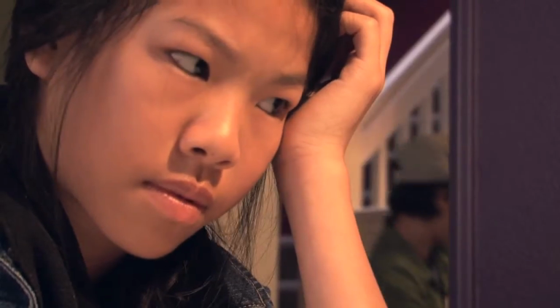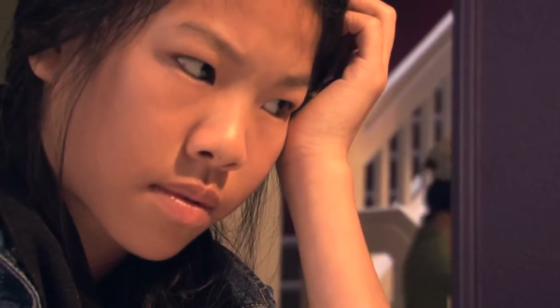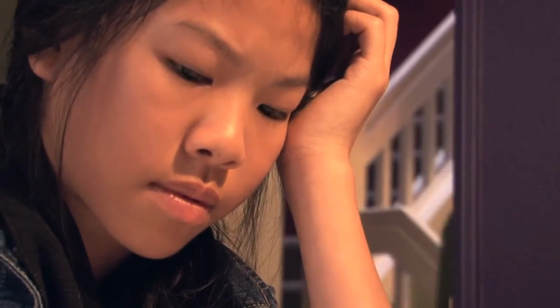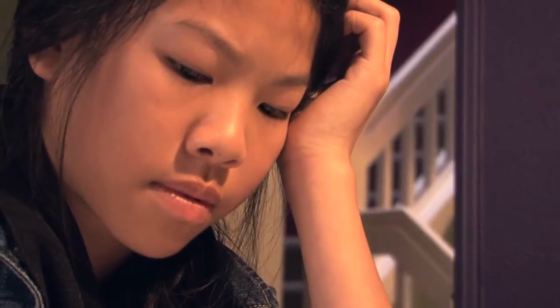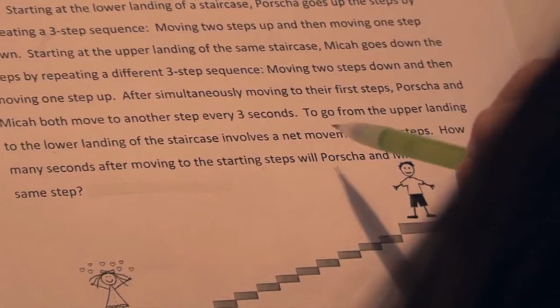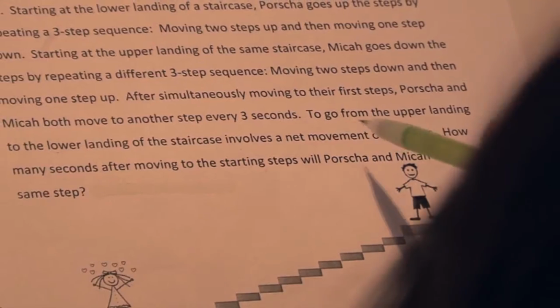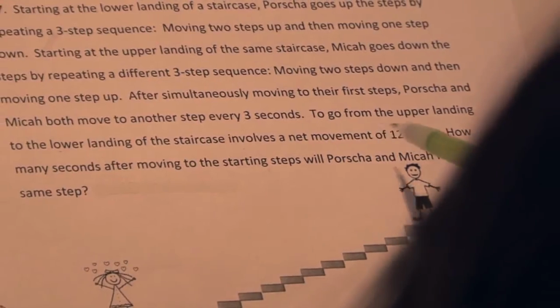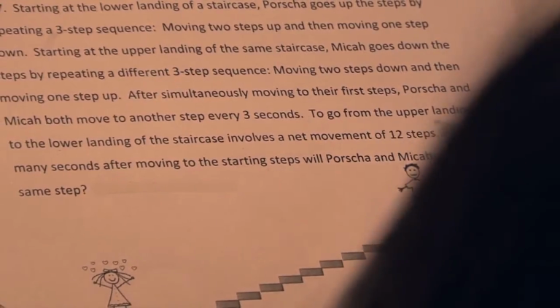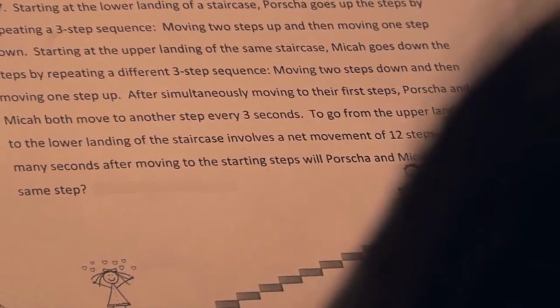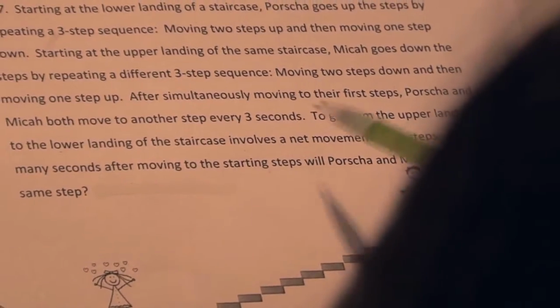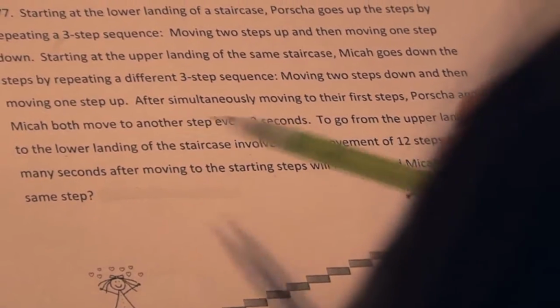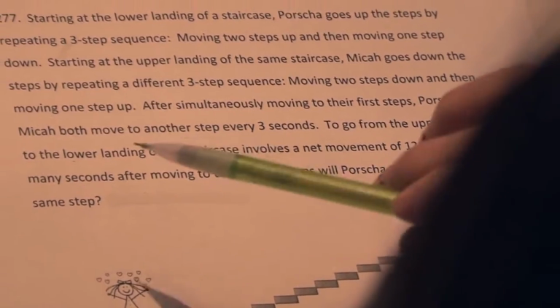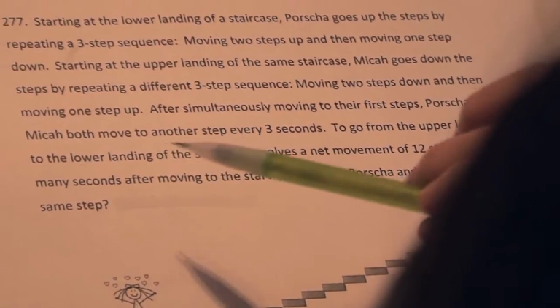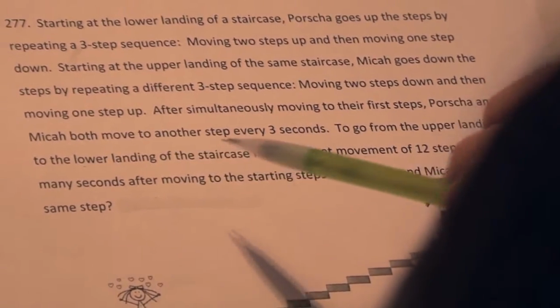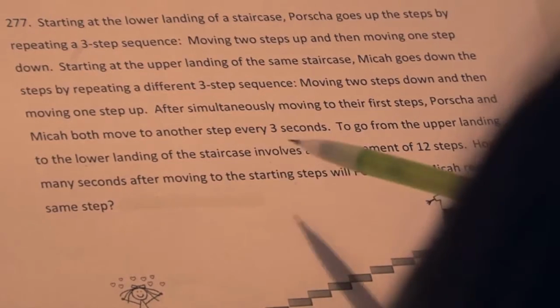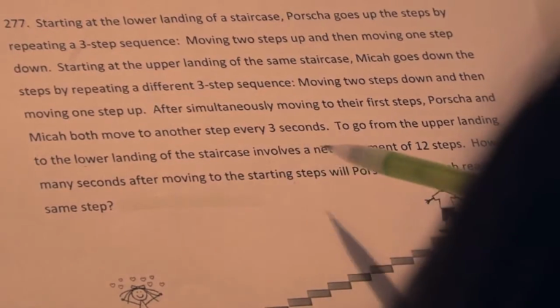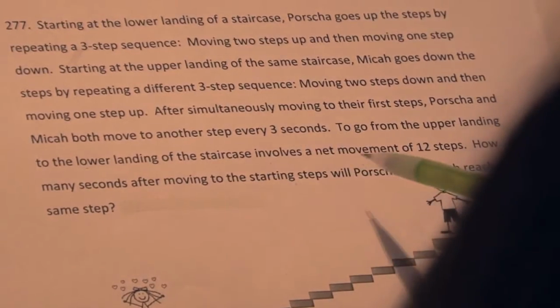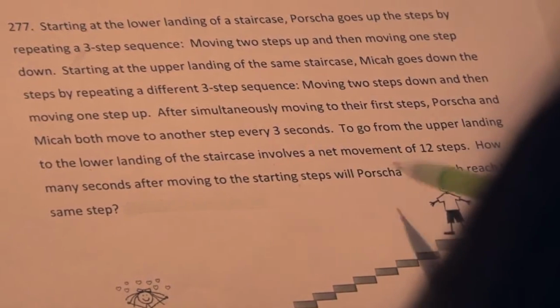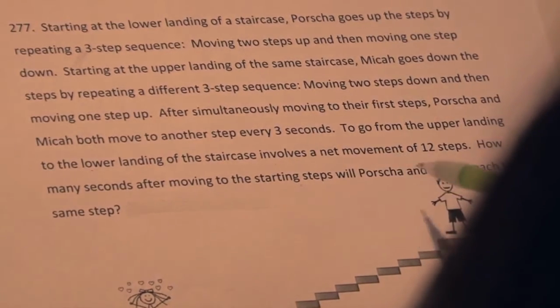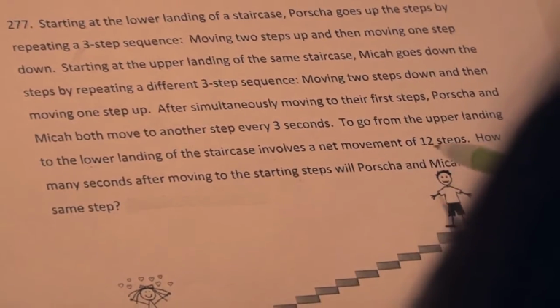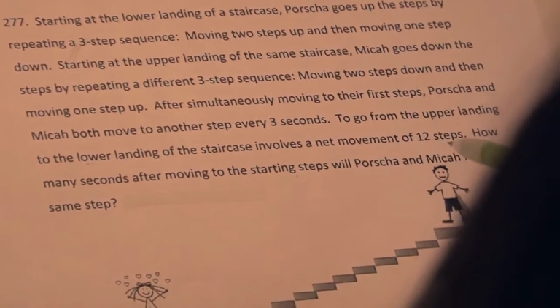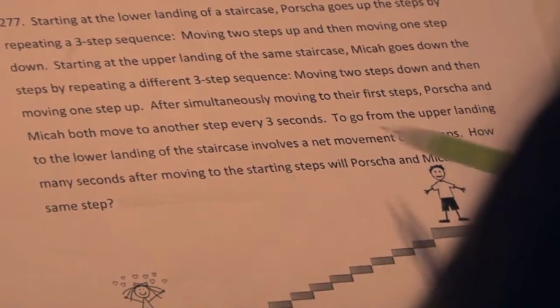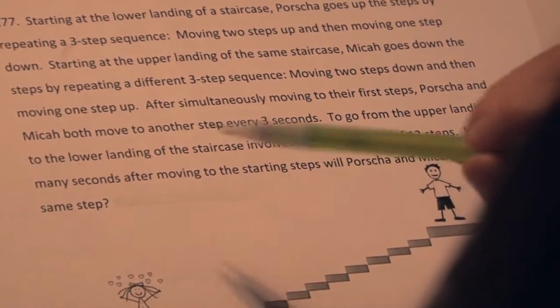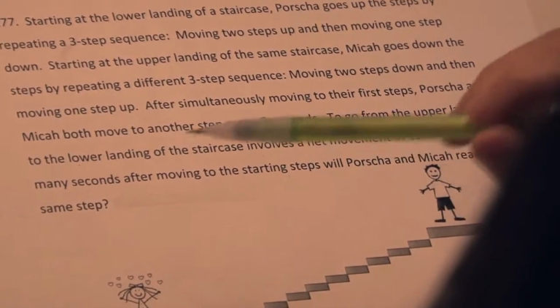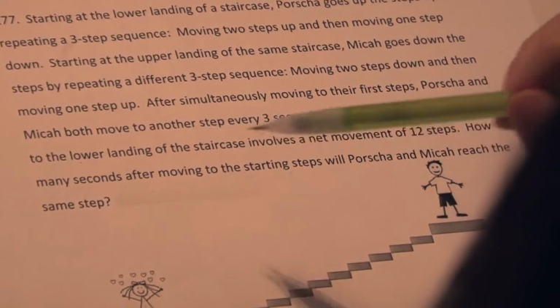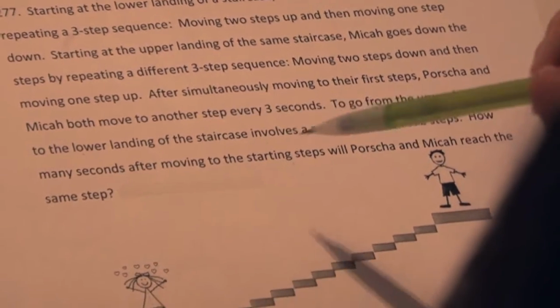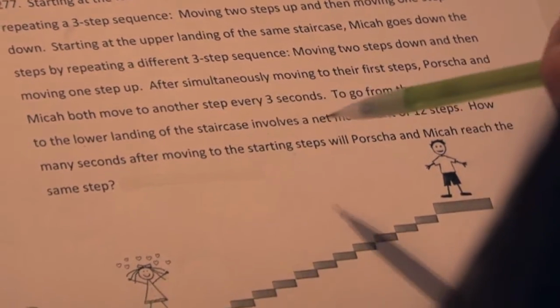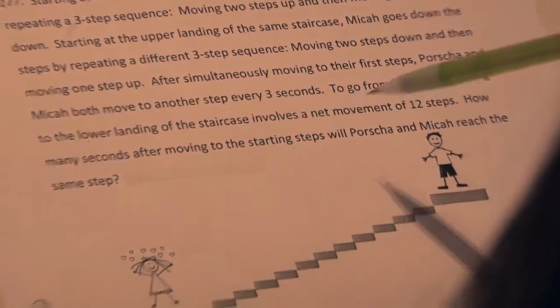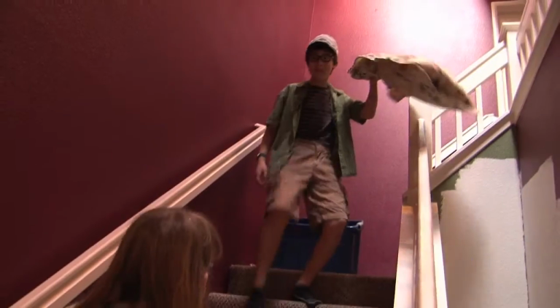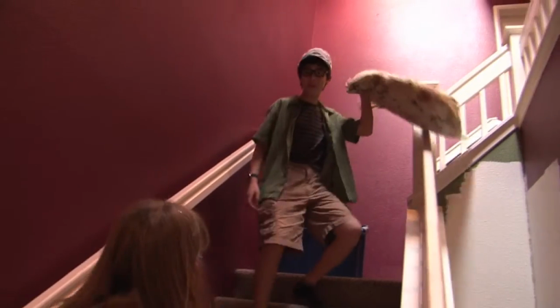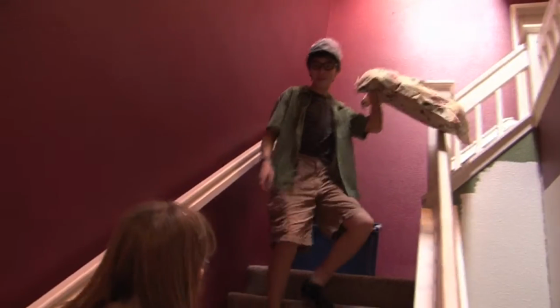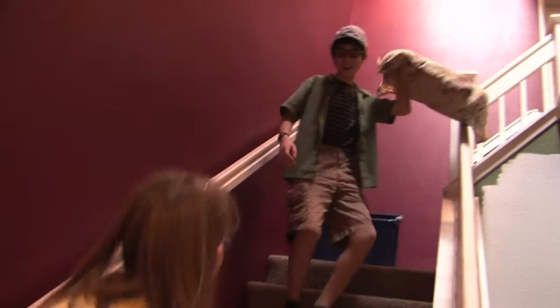How many seconds after moving to the starting steps do Portia and Micah reach the same step?